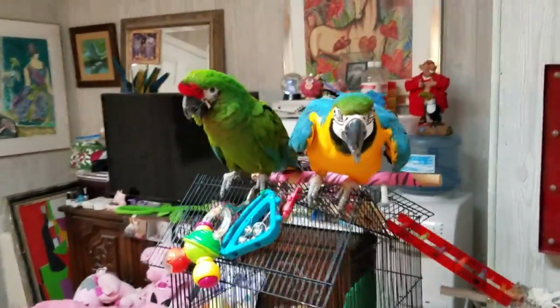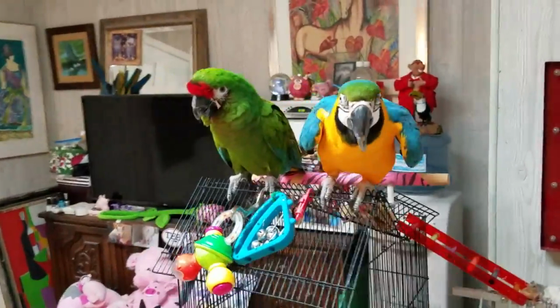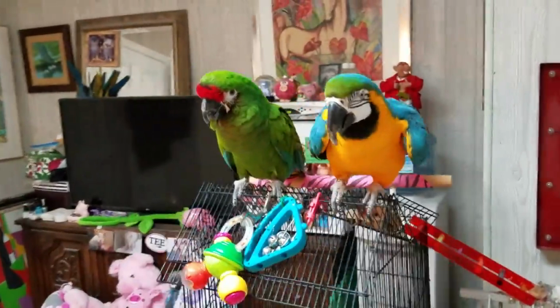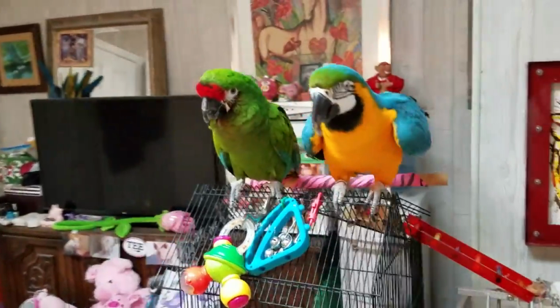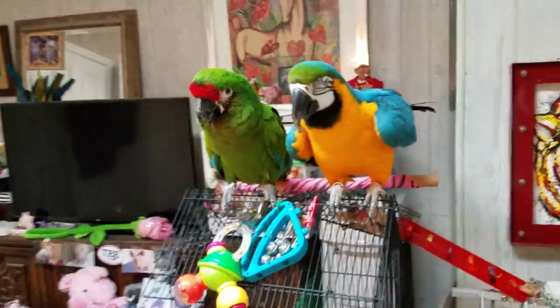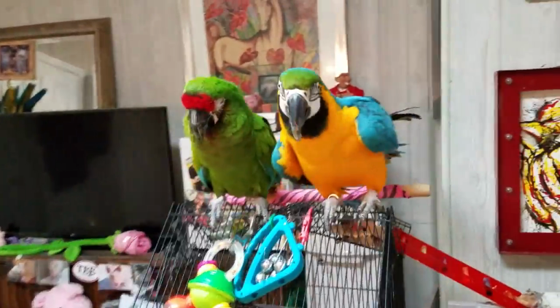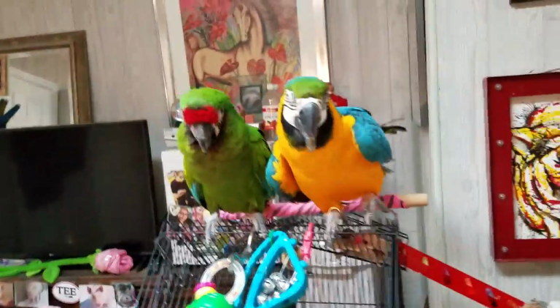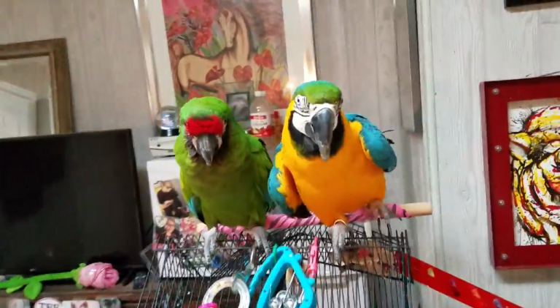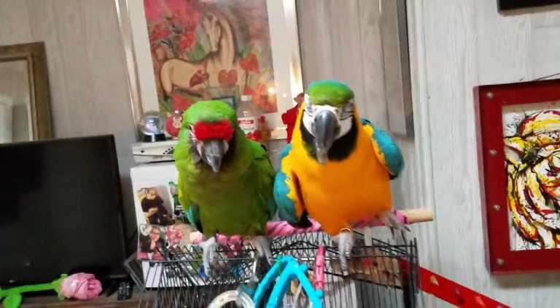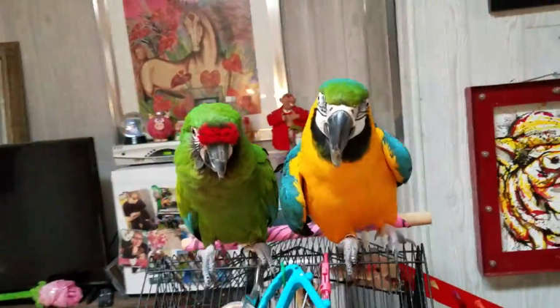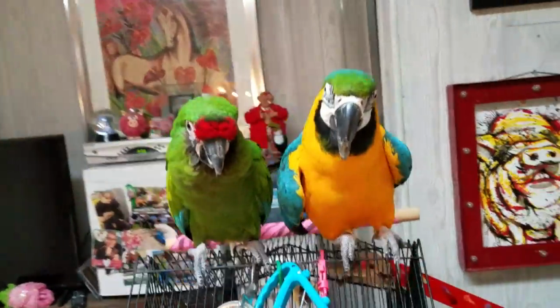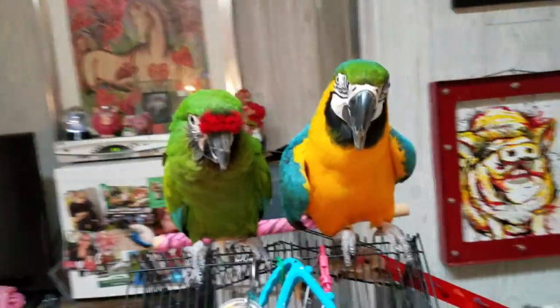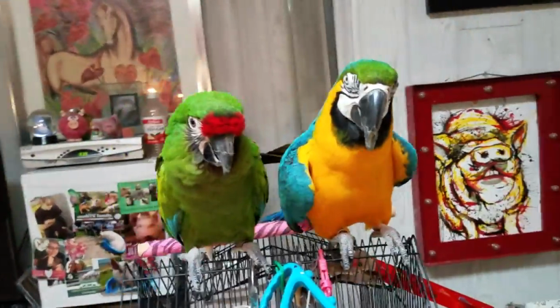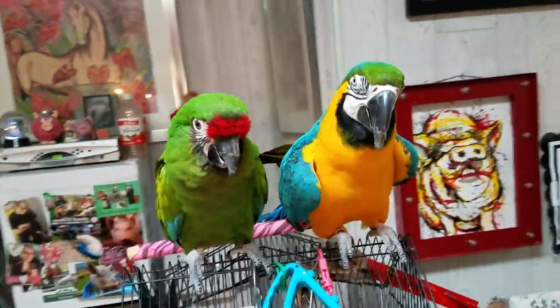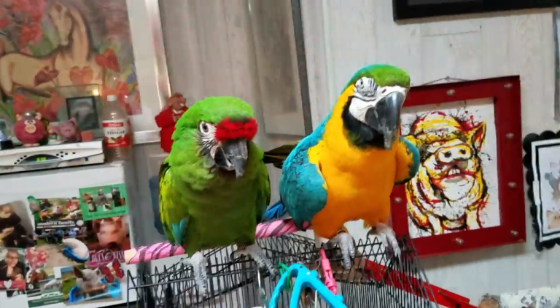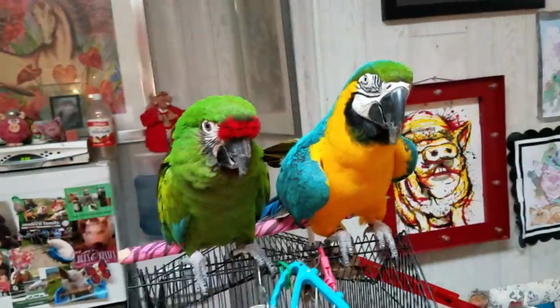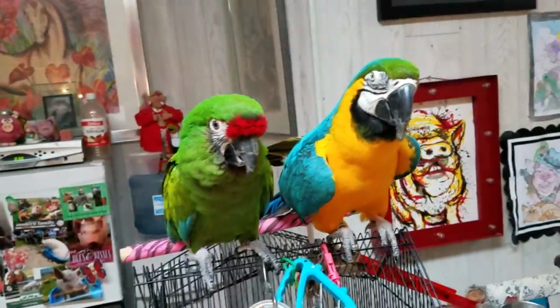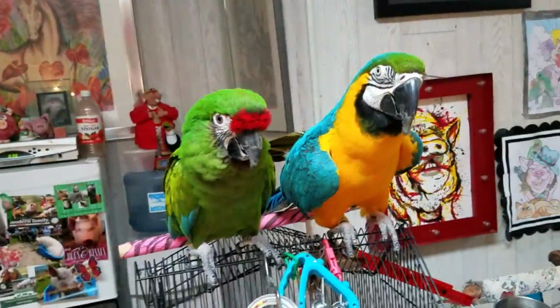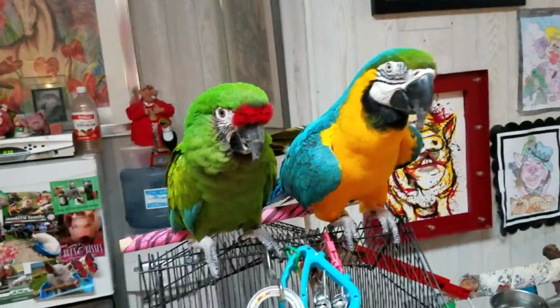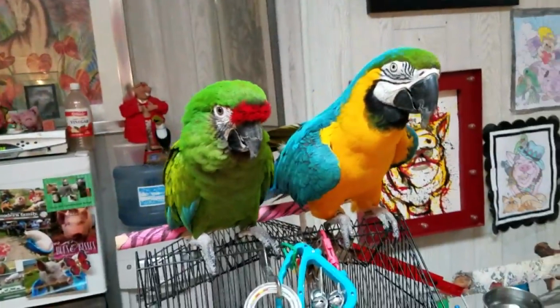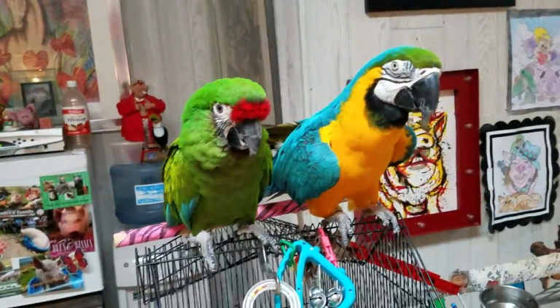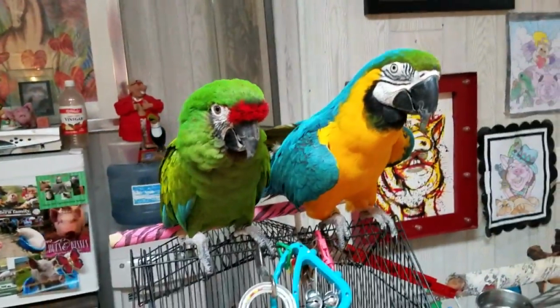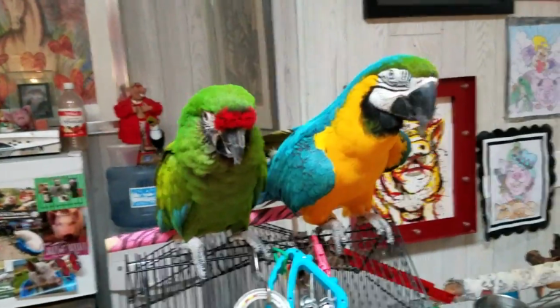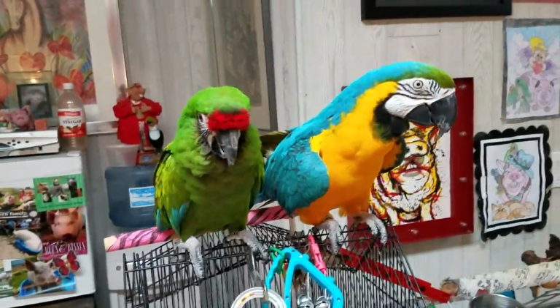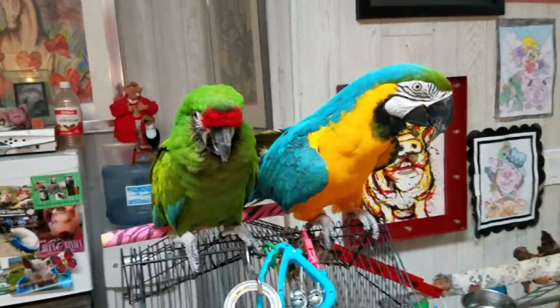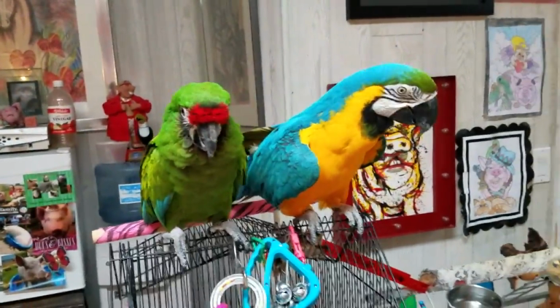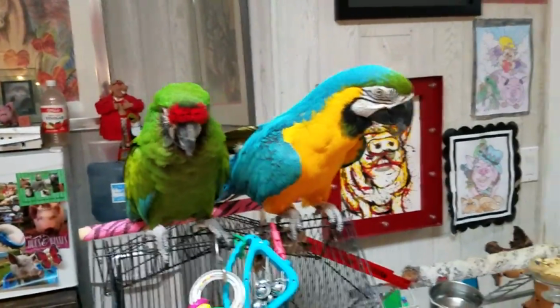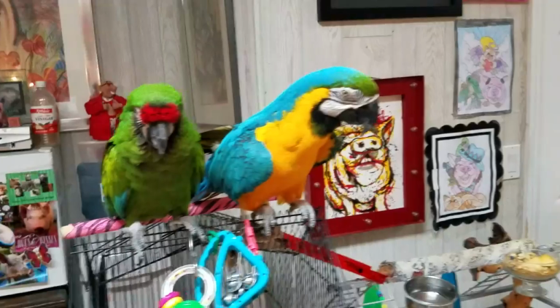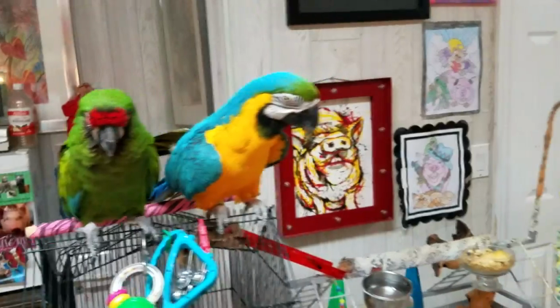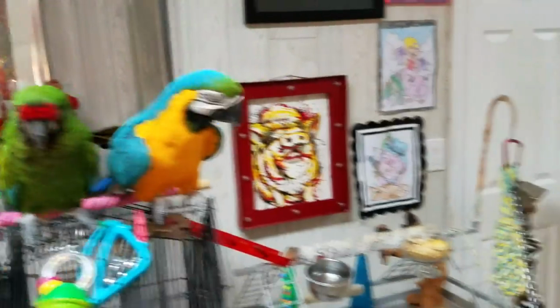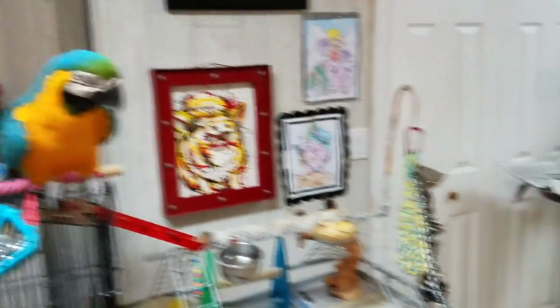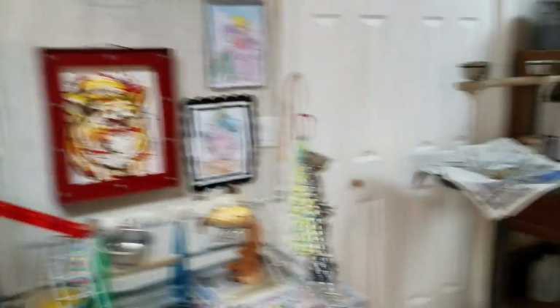They cannot be stuck in that cage, even that big cage, for long periods of time.